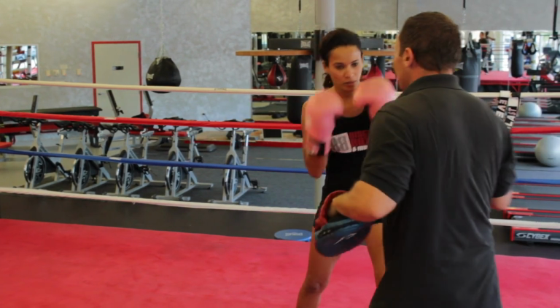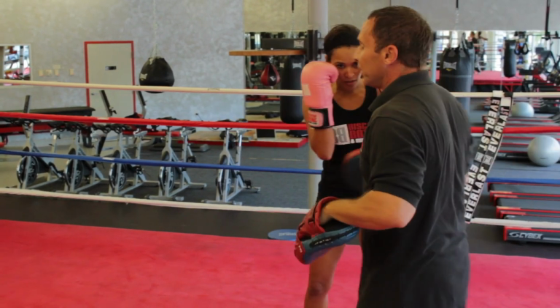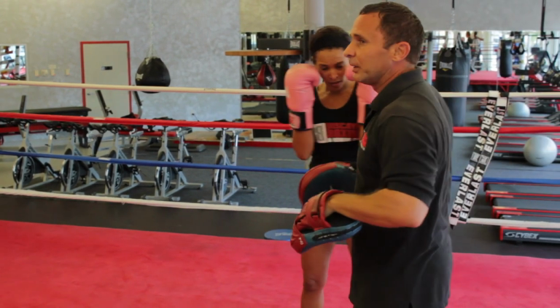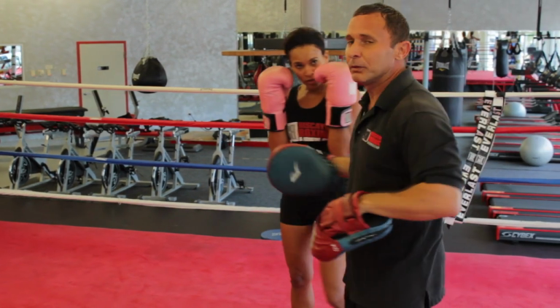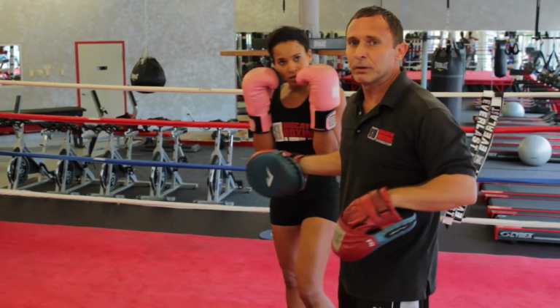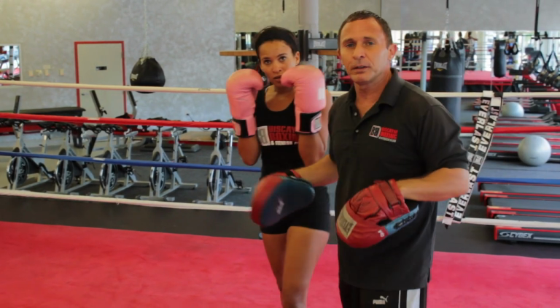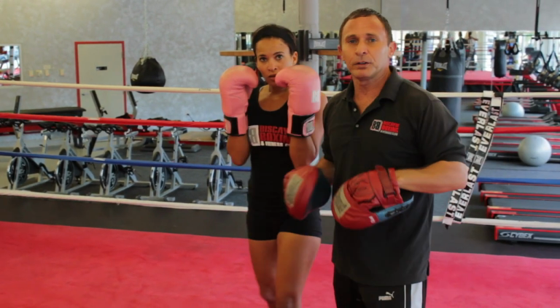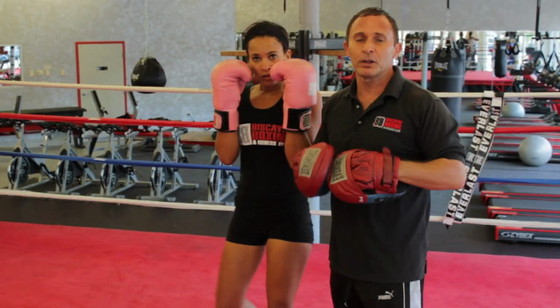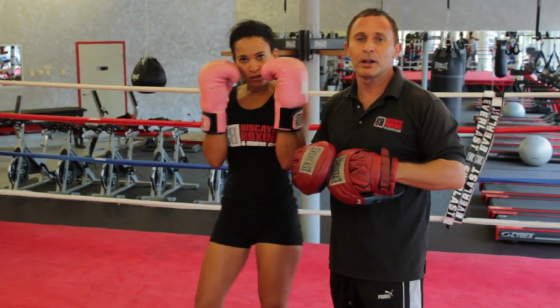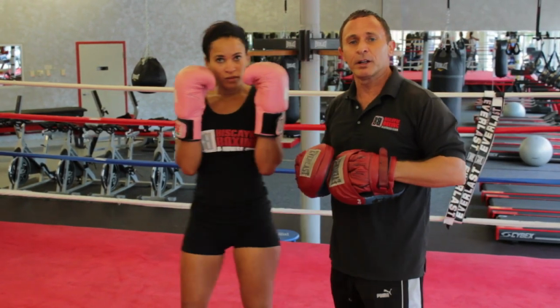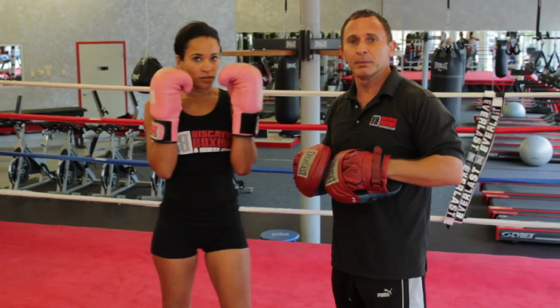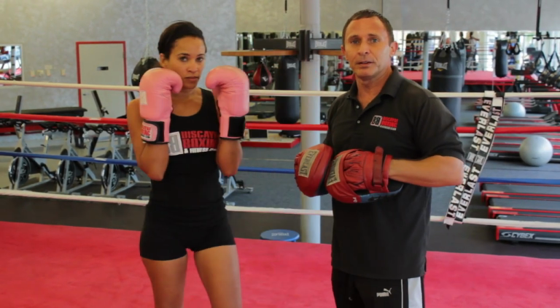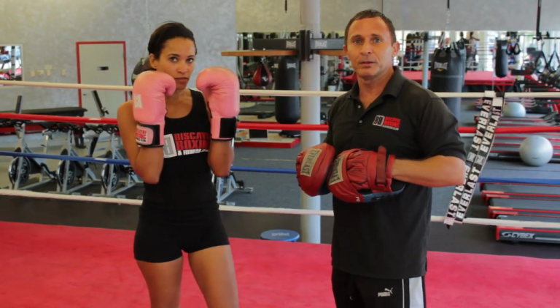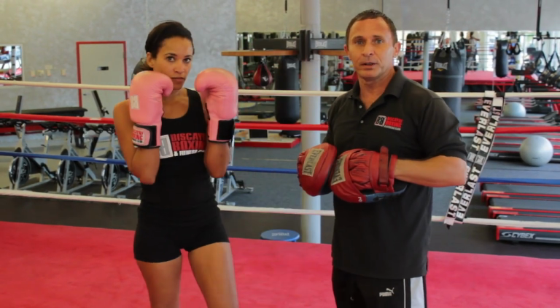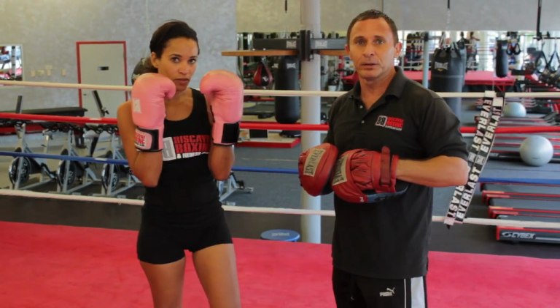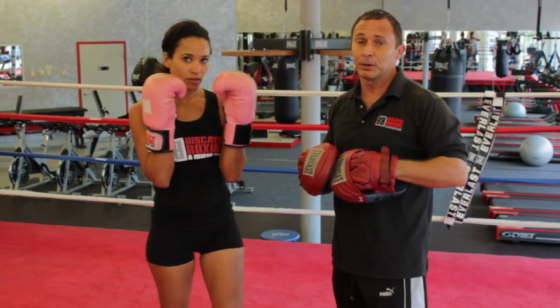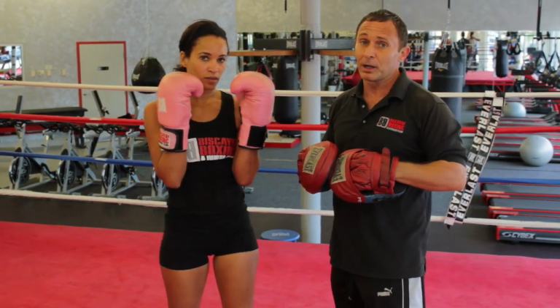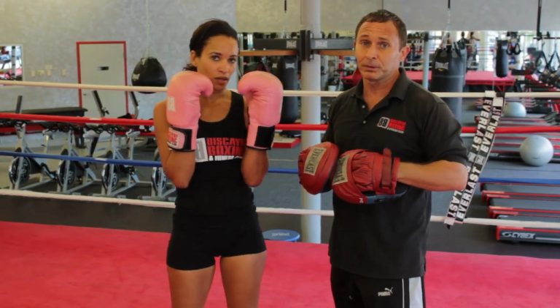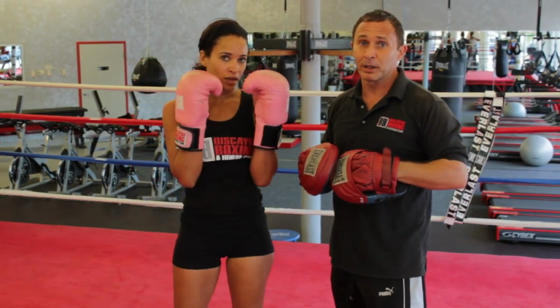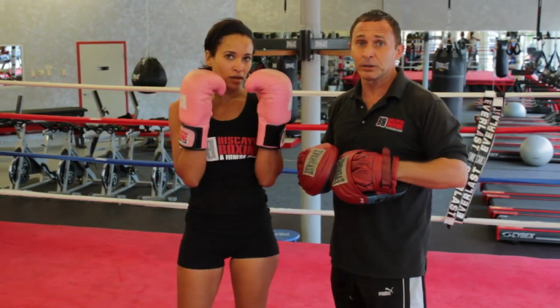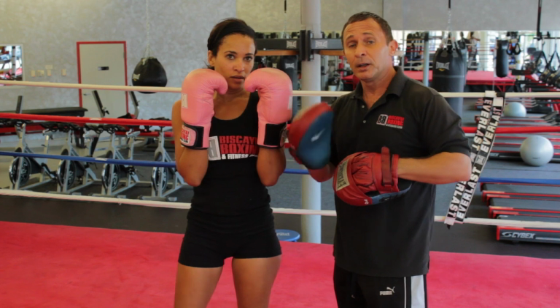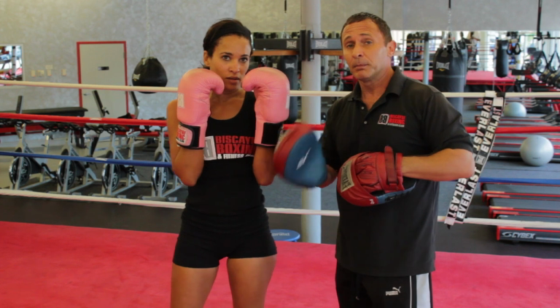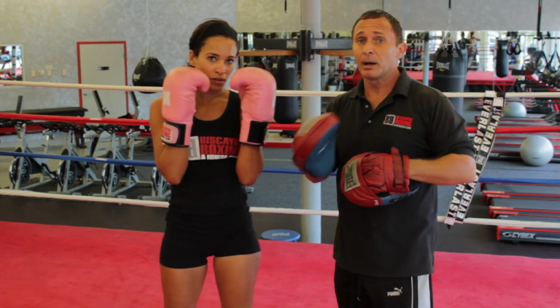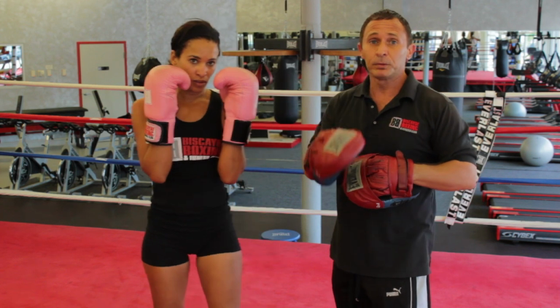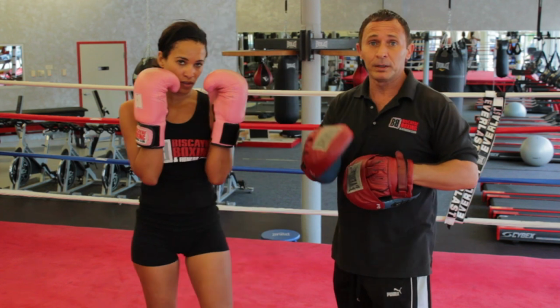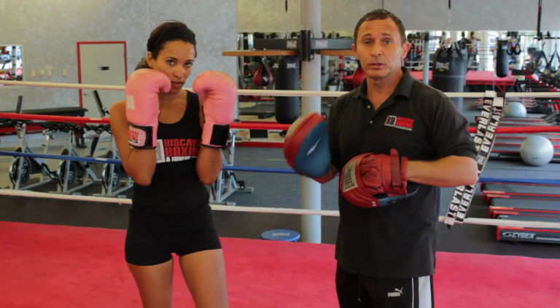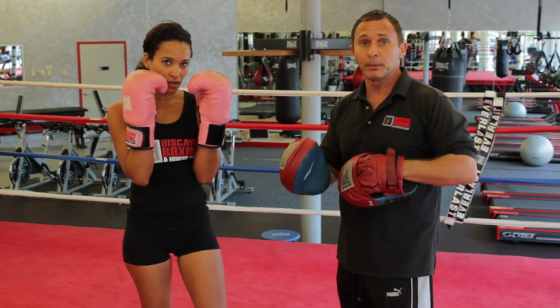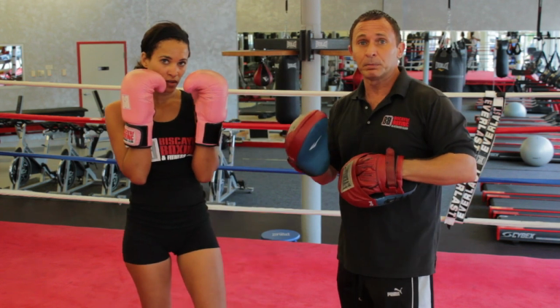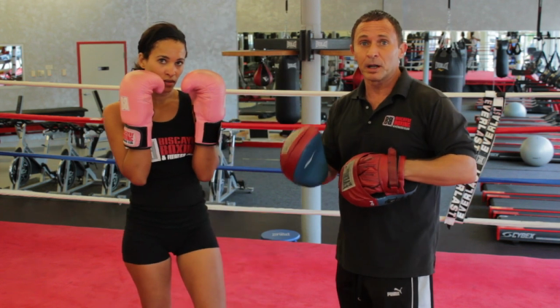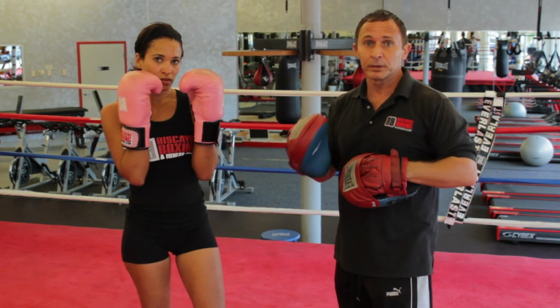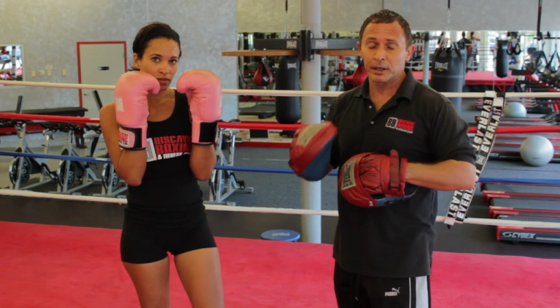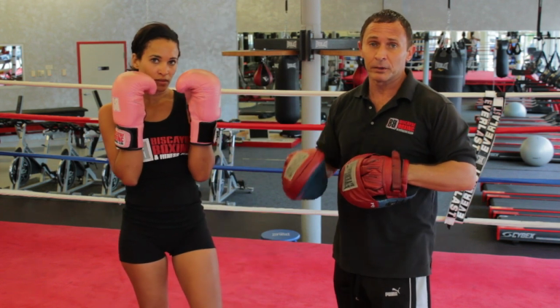Right there you saw every element there is in a real boxing match: bobs, weaves, slips, blocks and counters. In two years. Thank you so much for being able to understand.